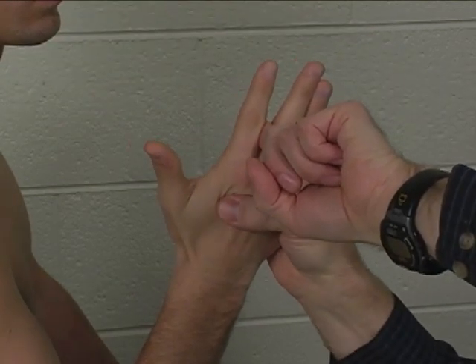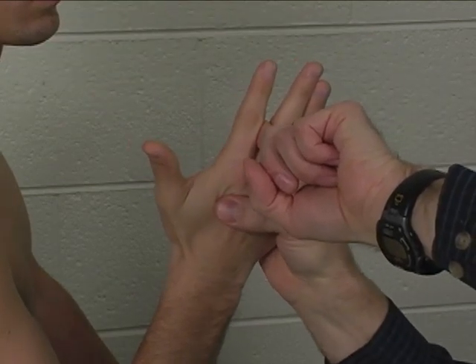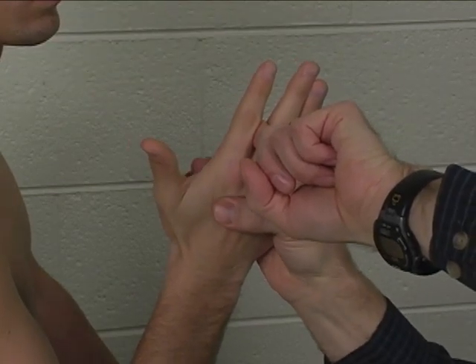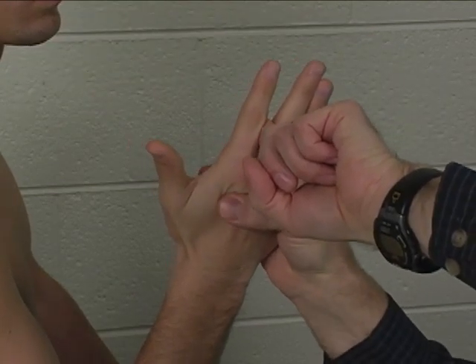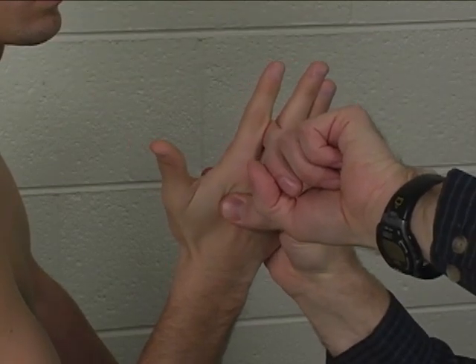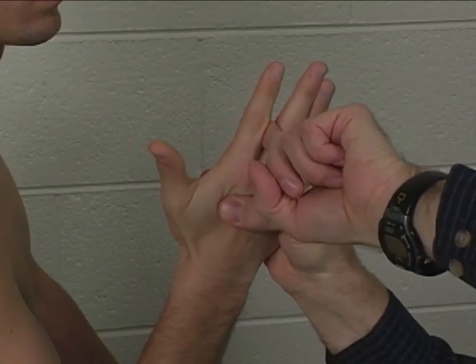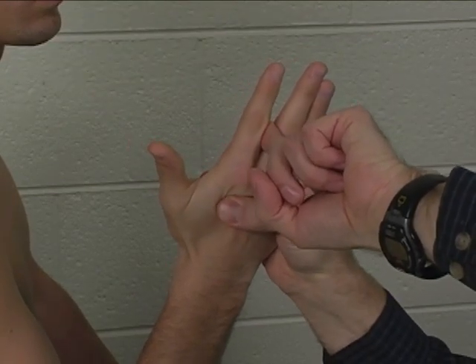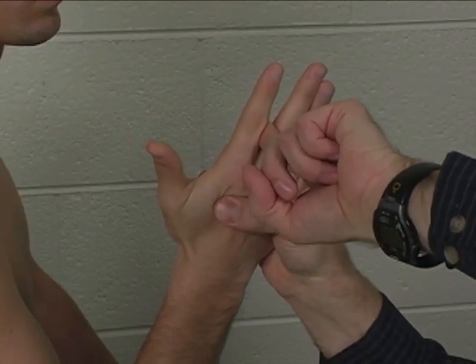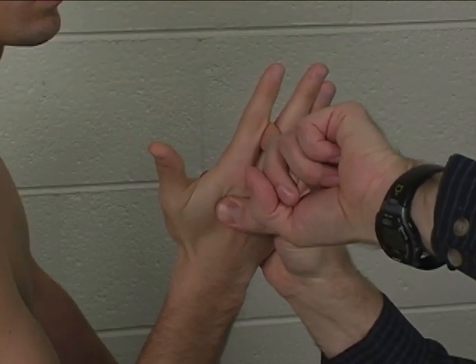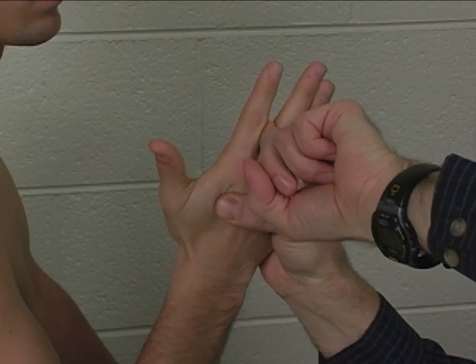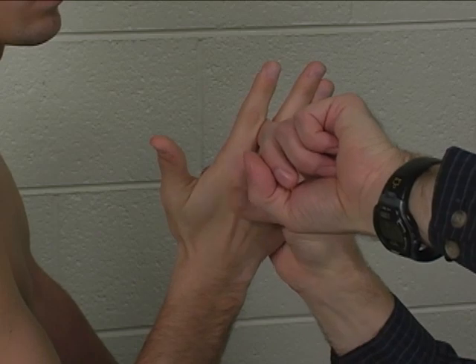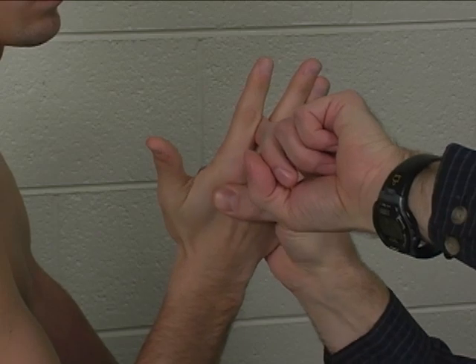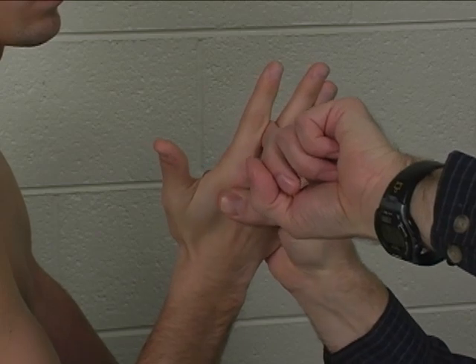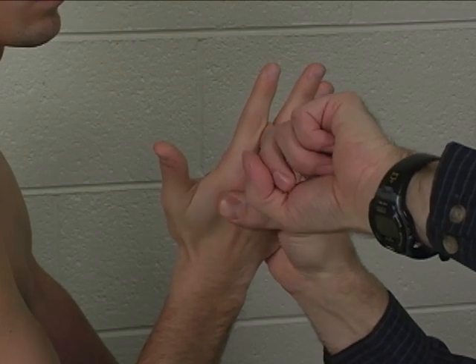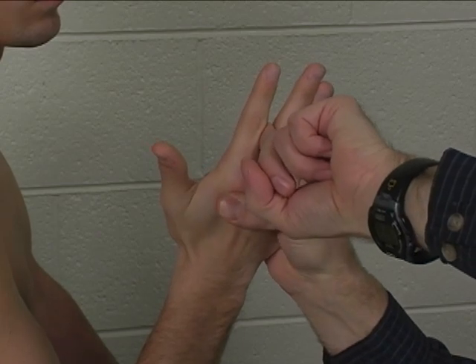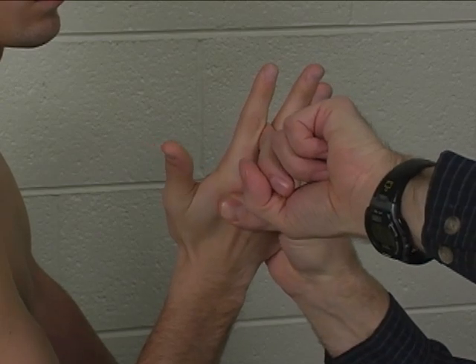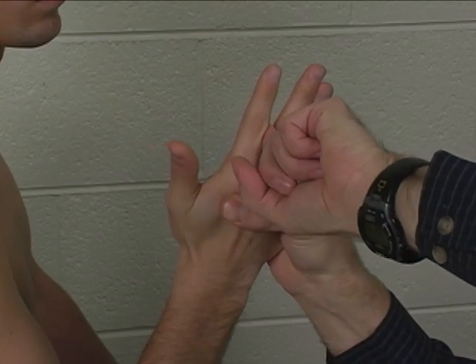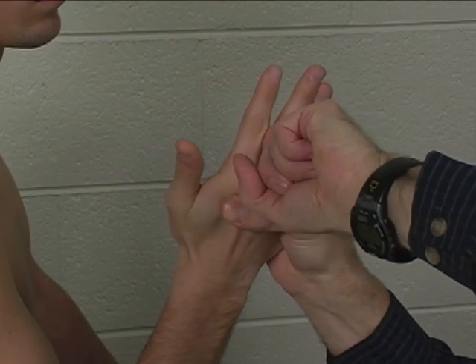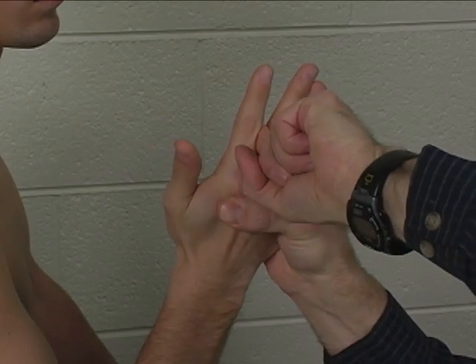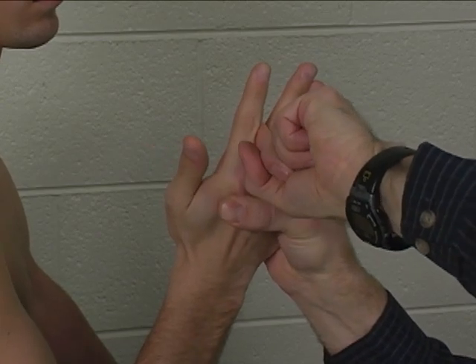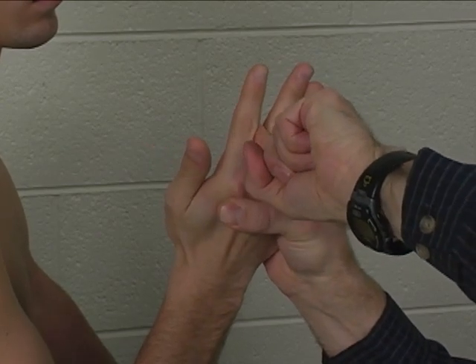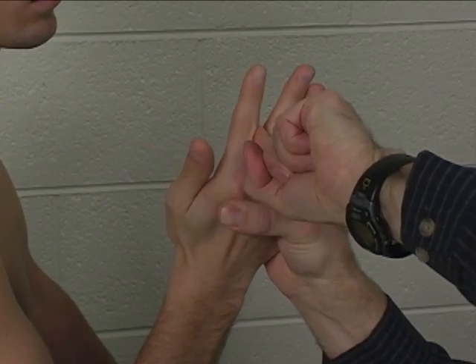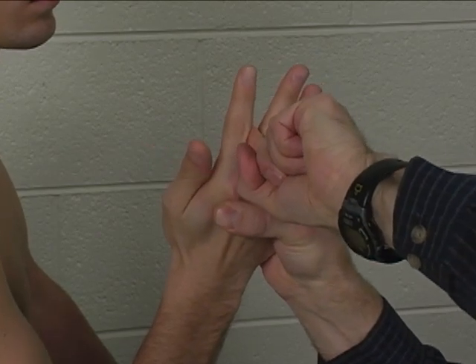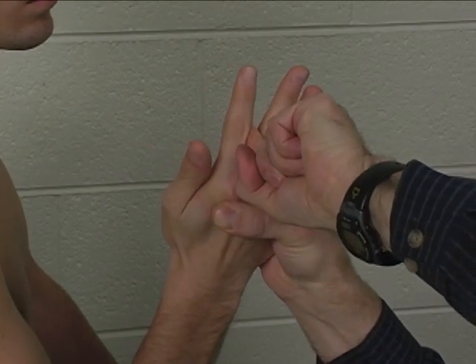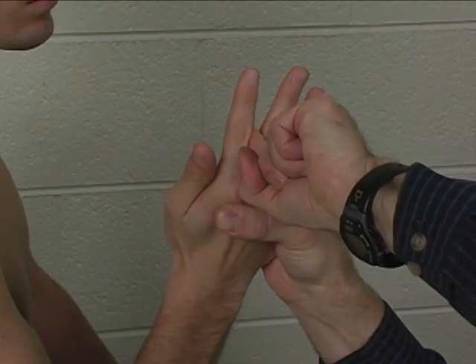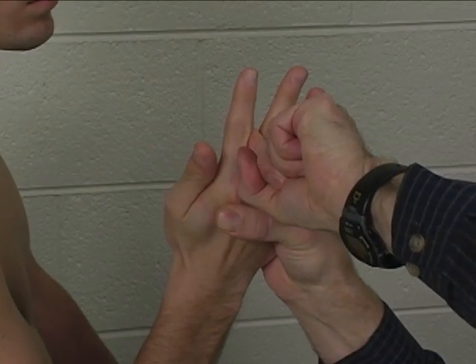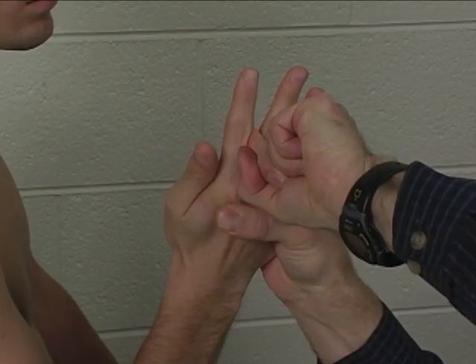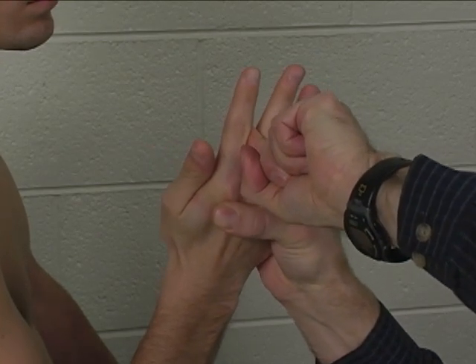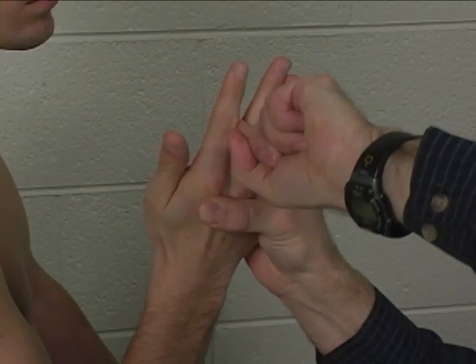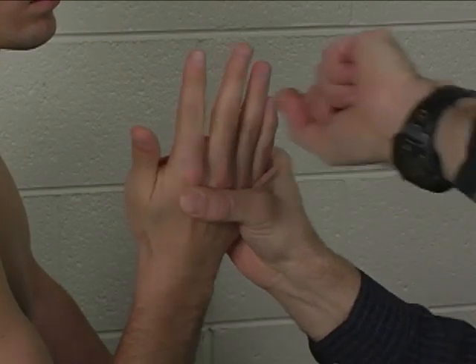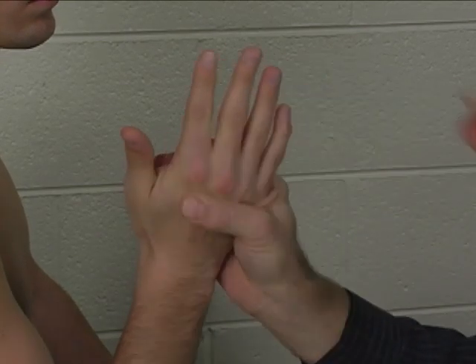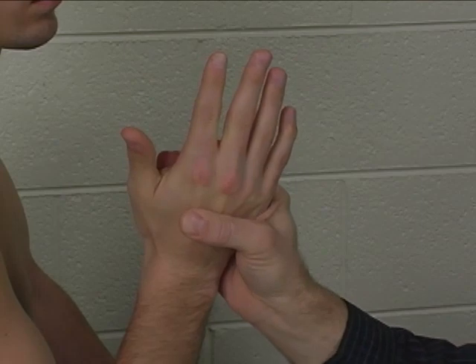Stabilizing the metacarpal, instruct the patient: hold your finger right there, don't let me move it. Hold. Just like that.